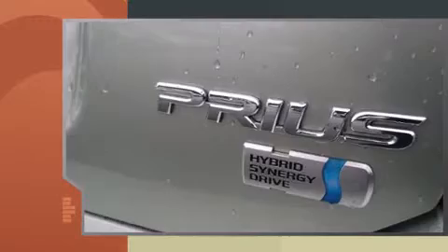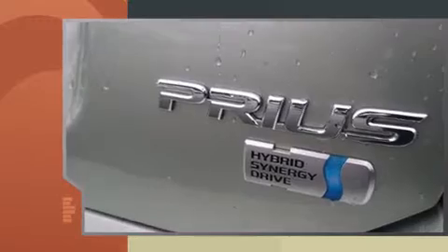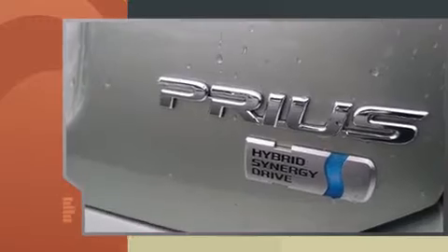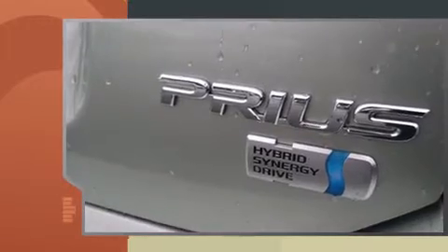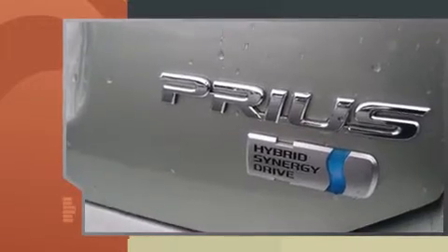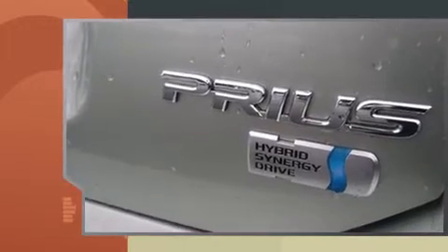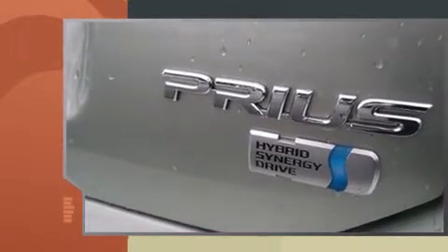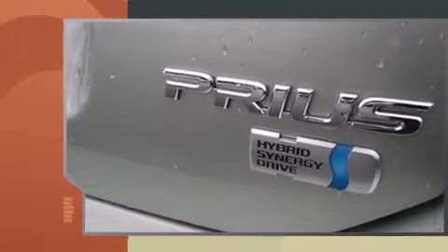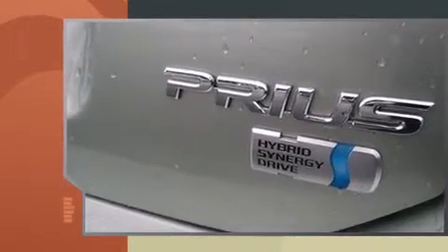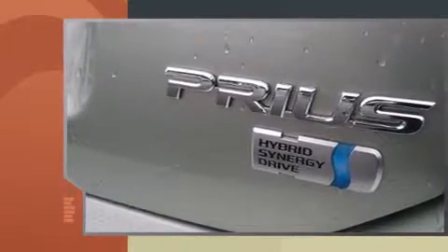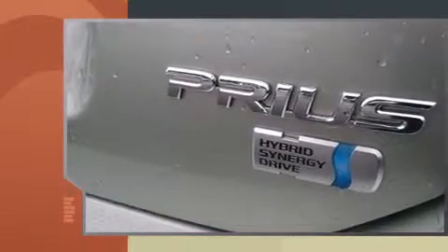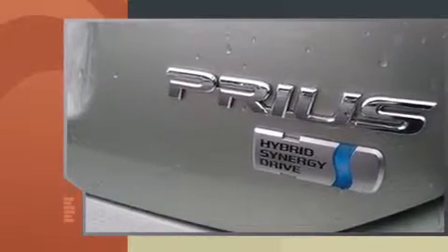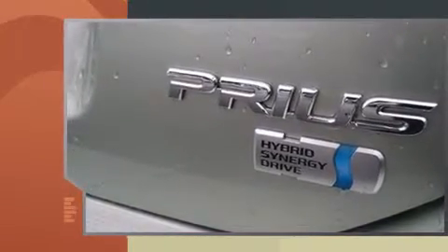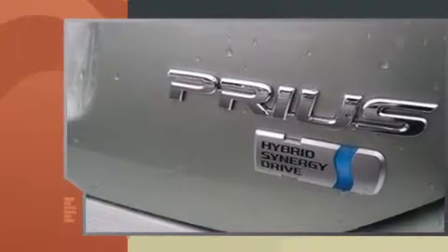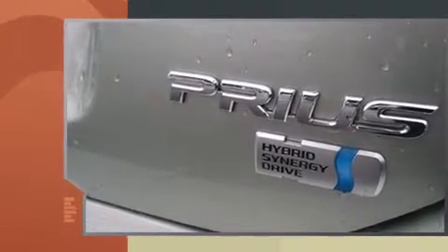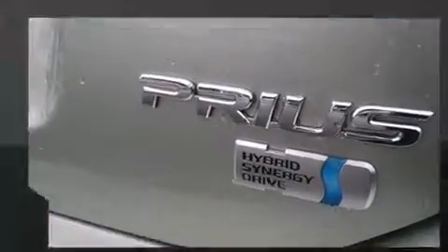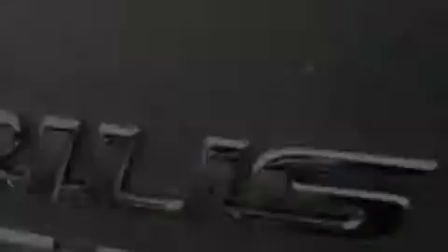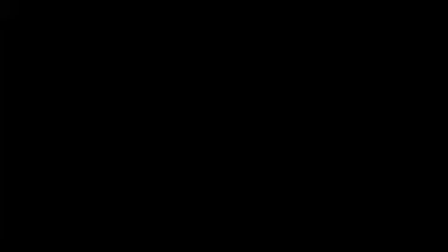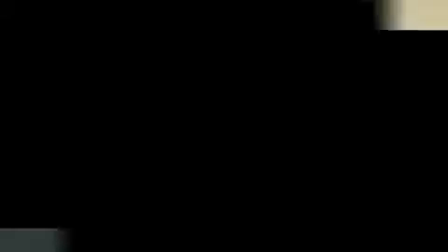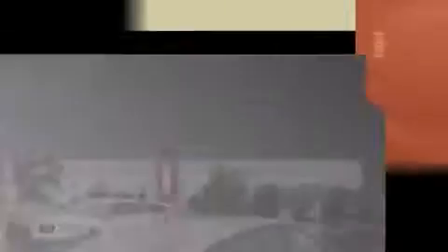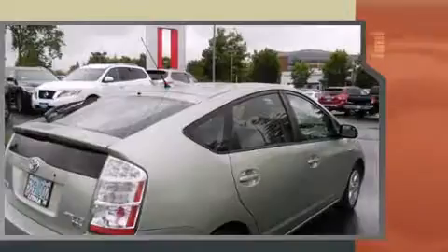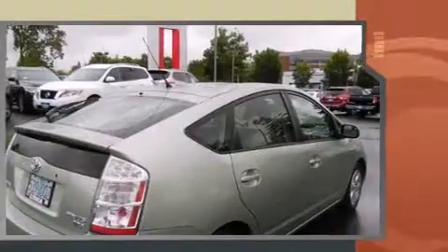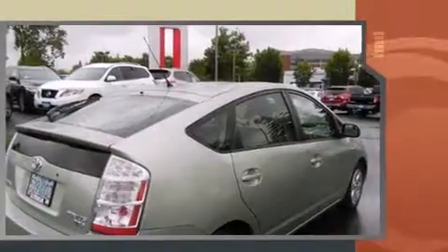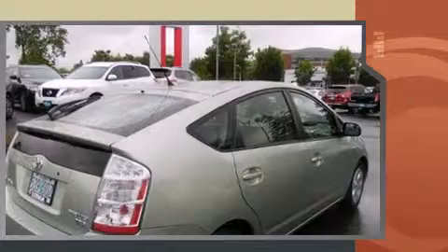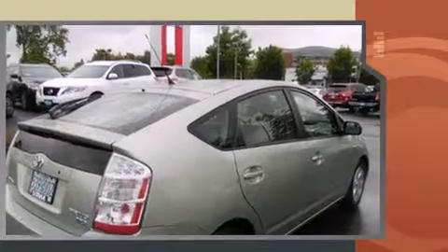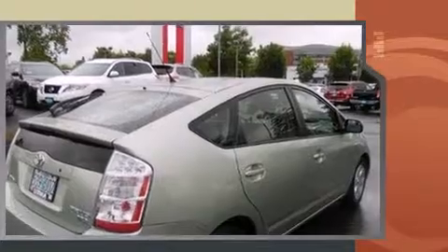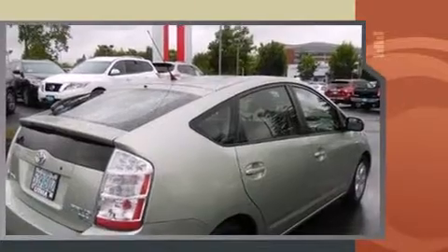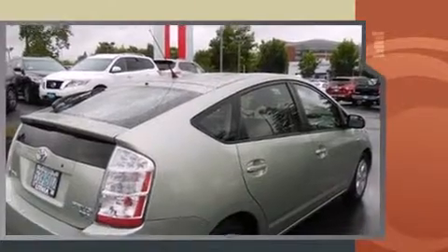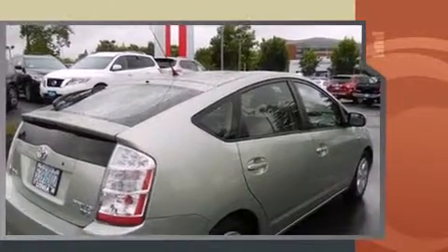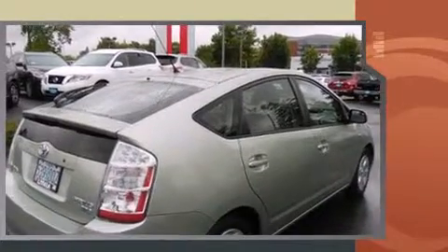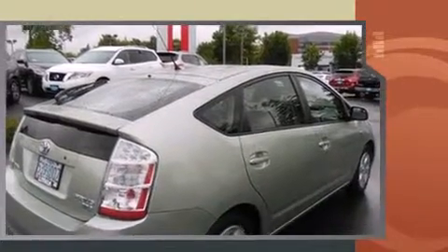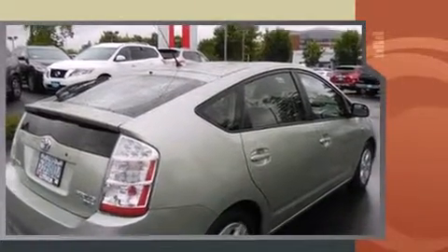Audio features include a CD player with AM-FM radio, steering wheel mounted audio controls, and six well-positioned speakers.